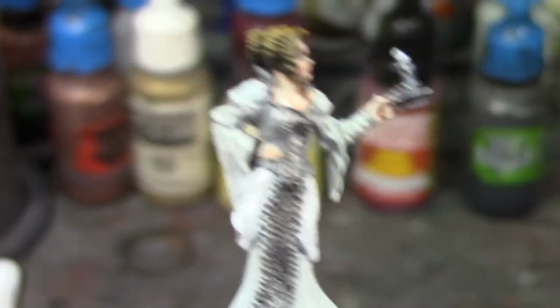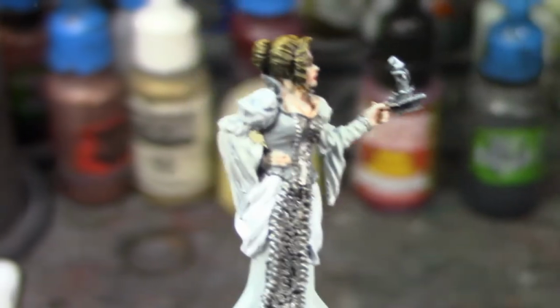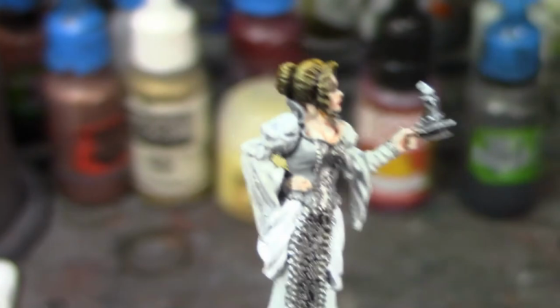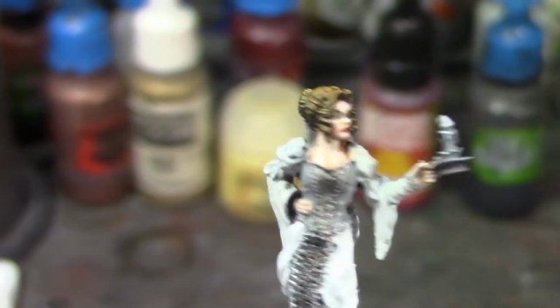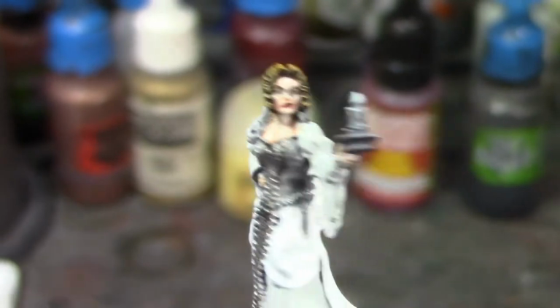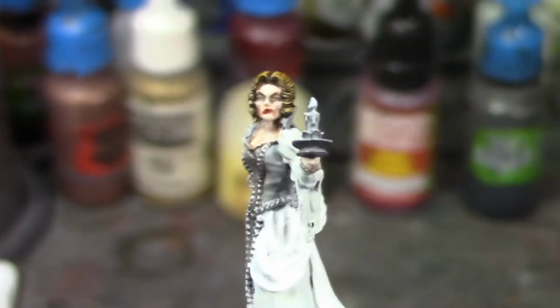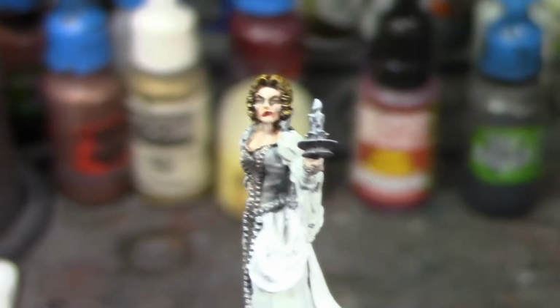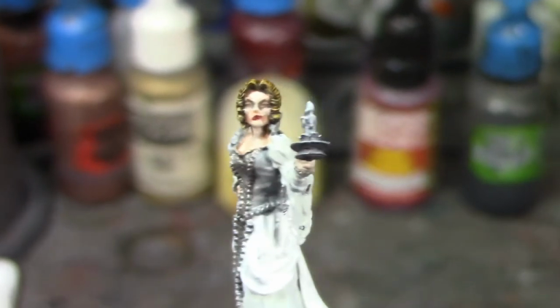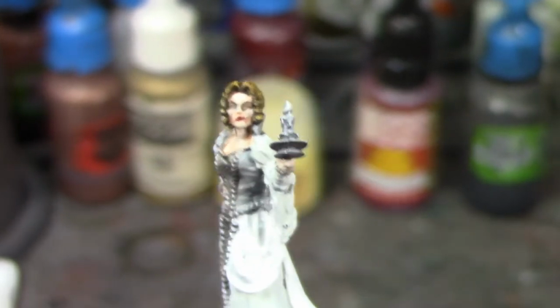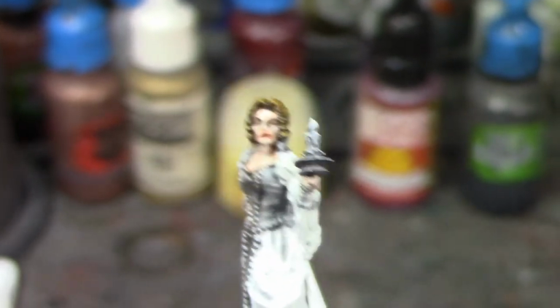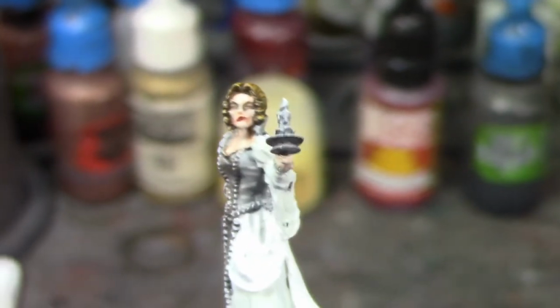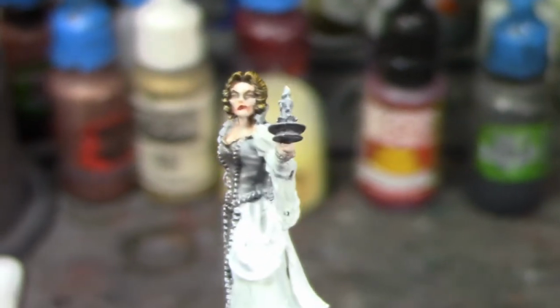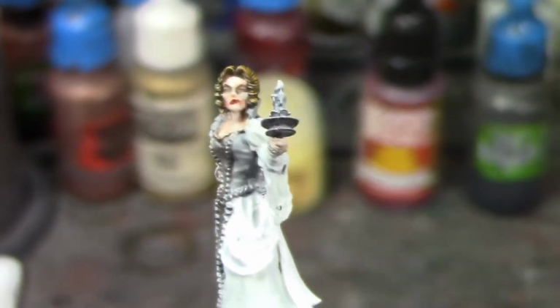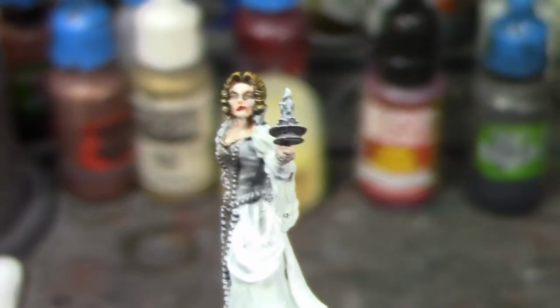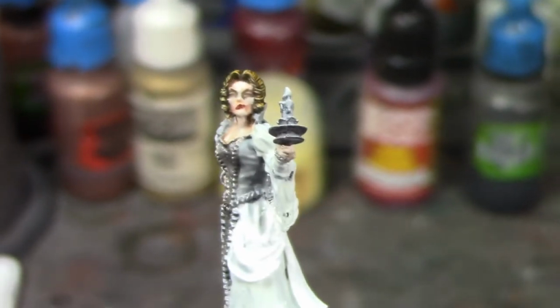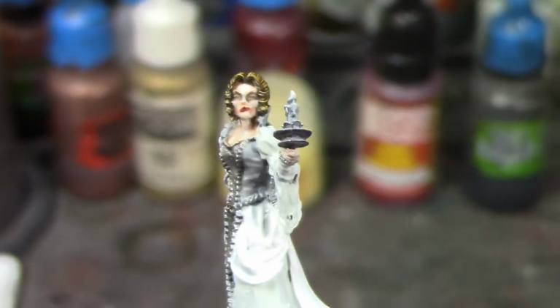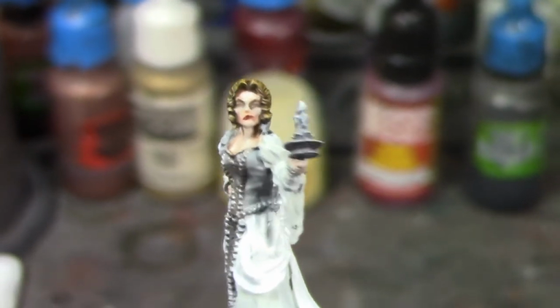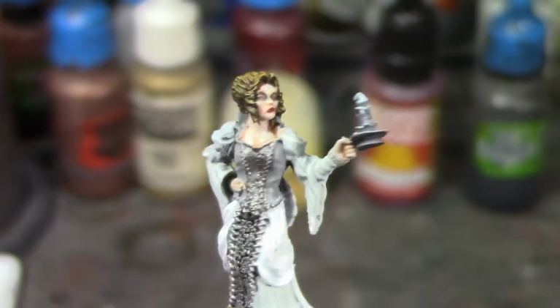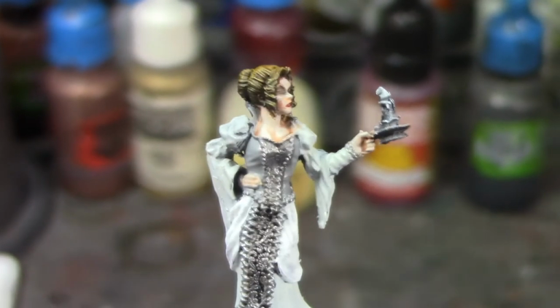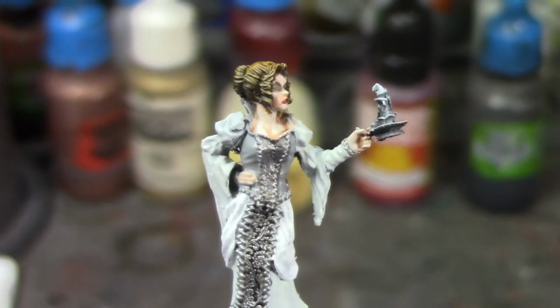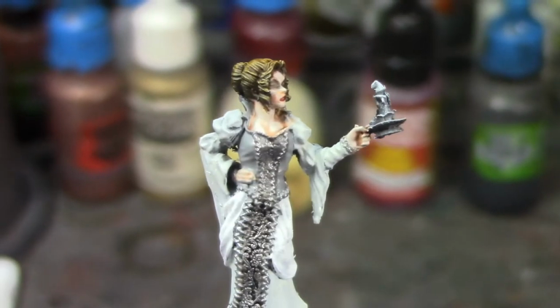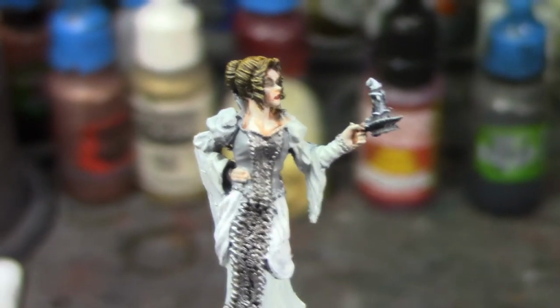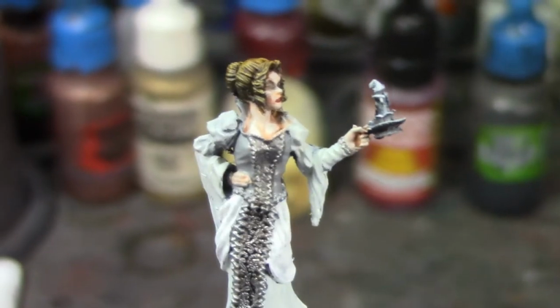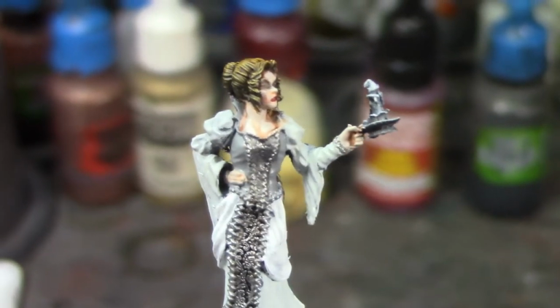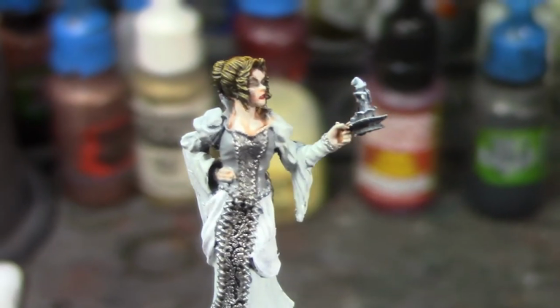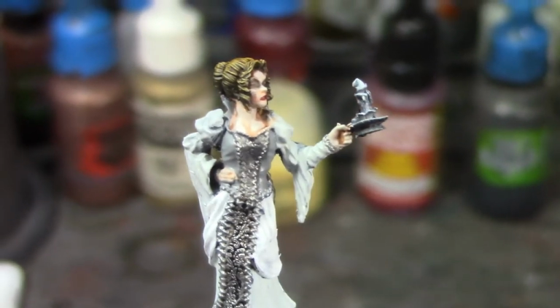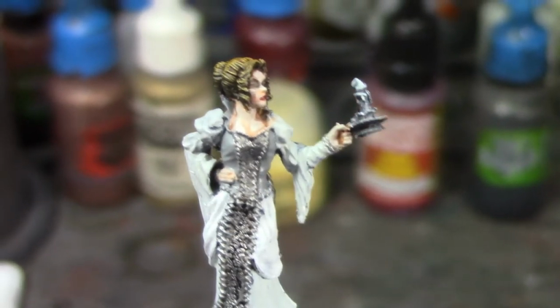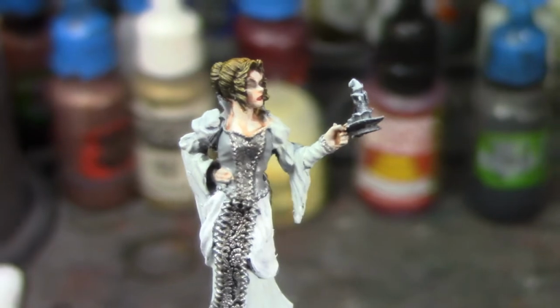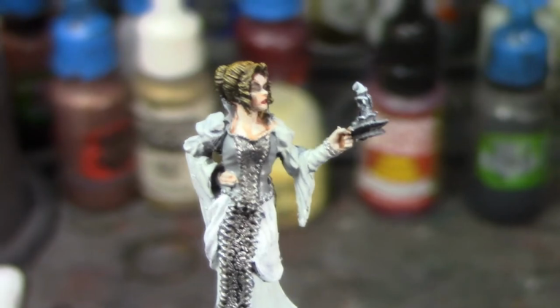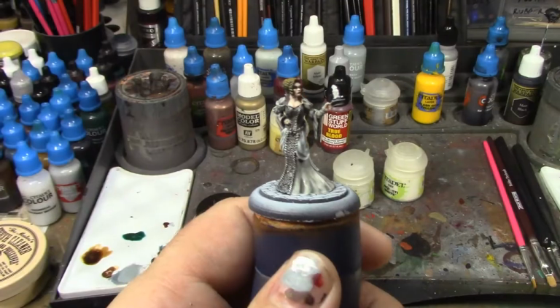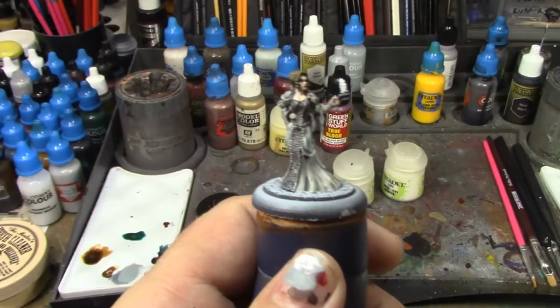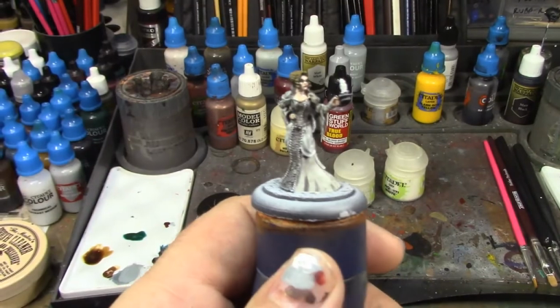I've got Flash Gitz Yellow for the flame, and then I'll dry brush a little bit of Hexos Palesun over her arm and the front there just to give it a little bit of OSL. I think it's gonna look really good when she's done — she's coming along pretty nicely. I ended up doing a lot more than I actually meant to, but I'm pretty happy with her so far.